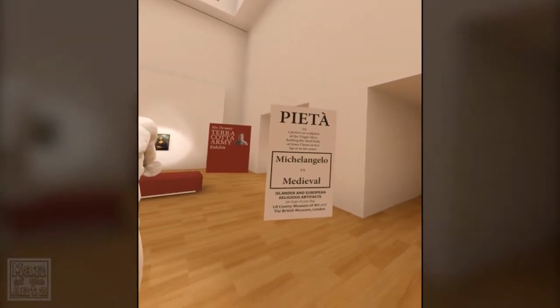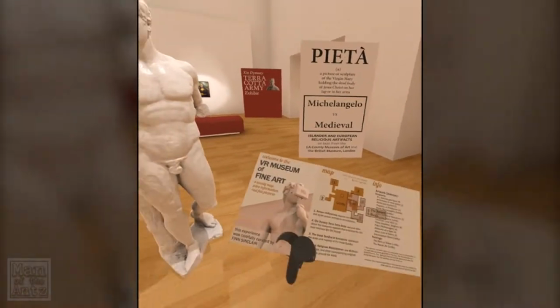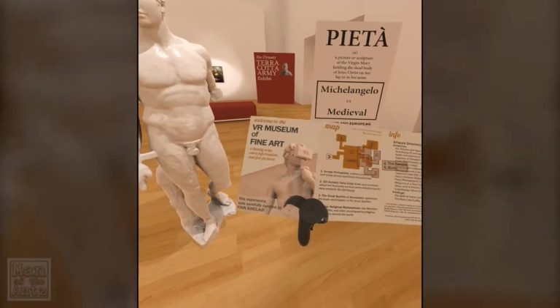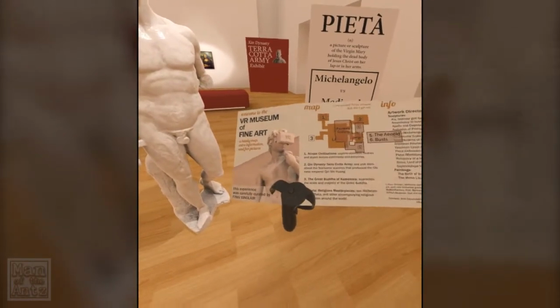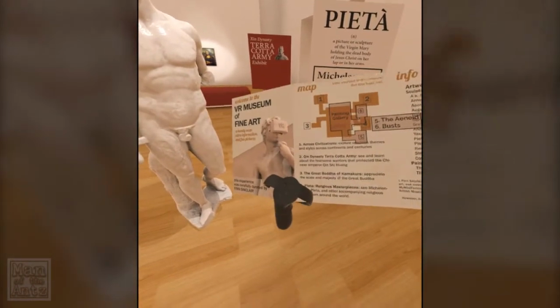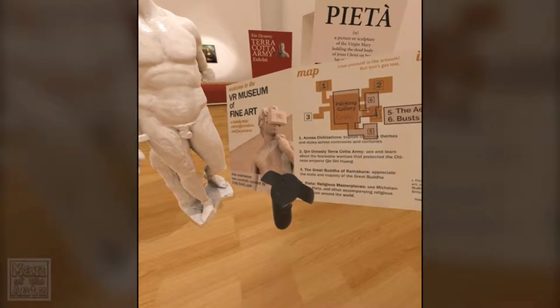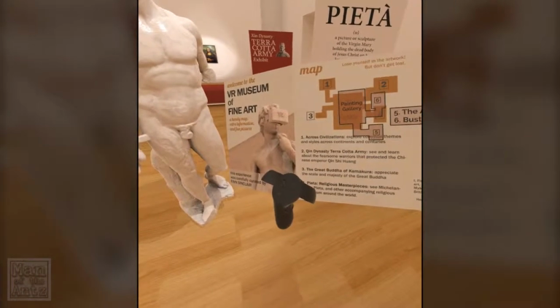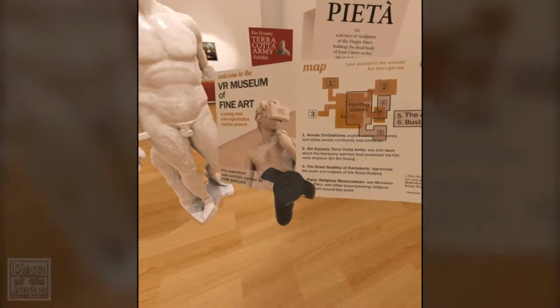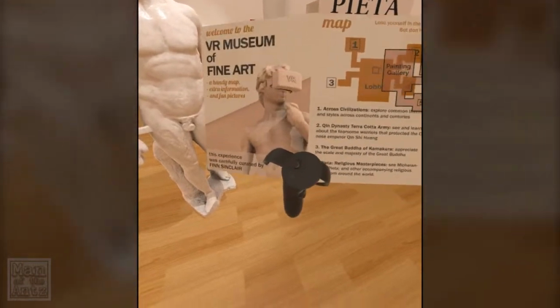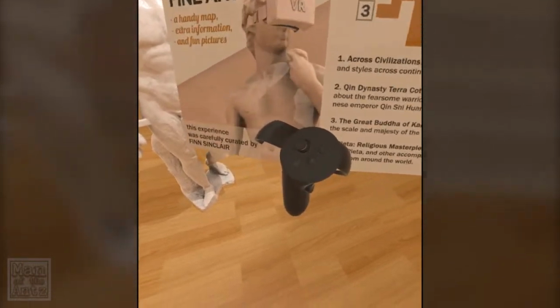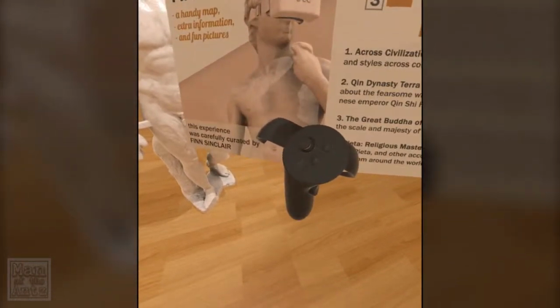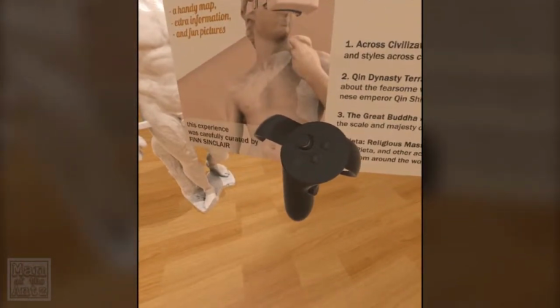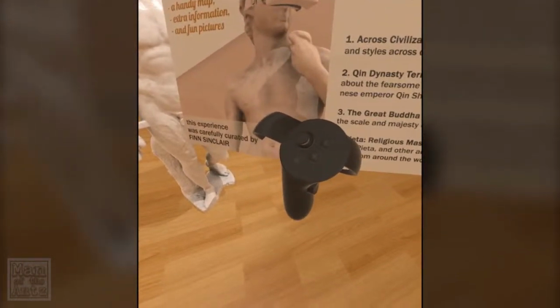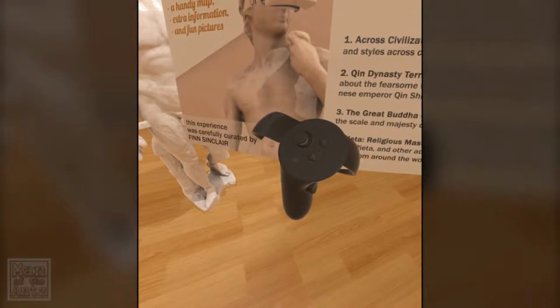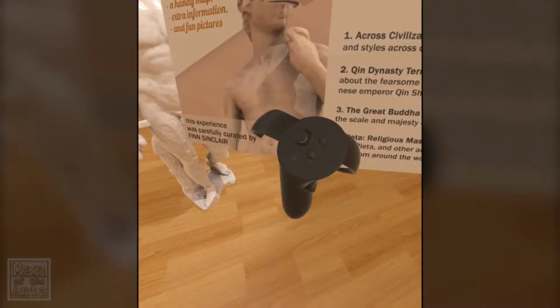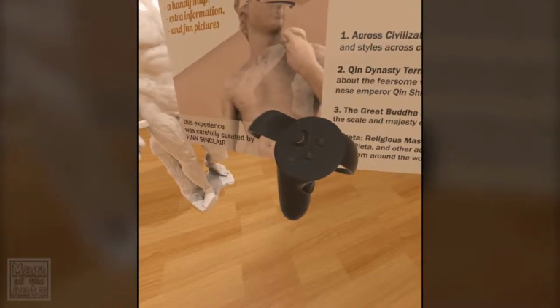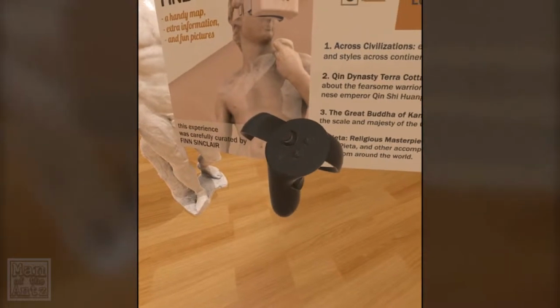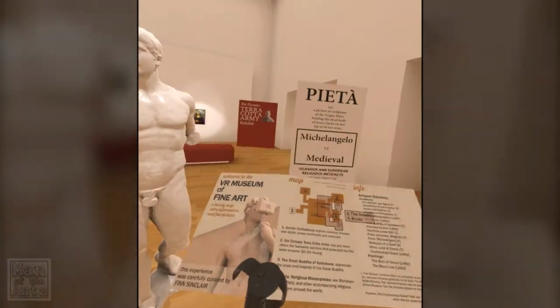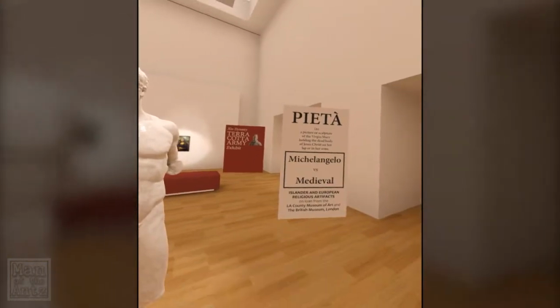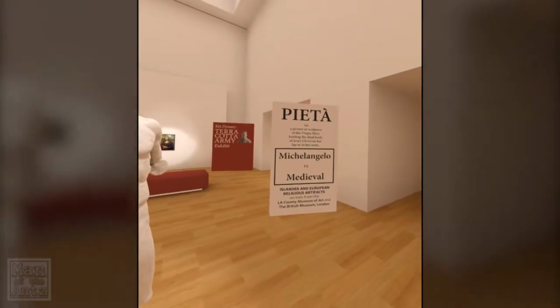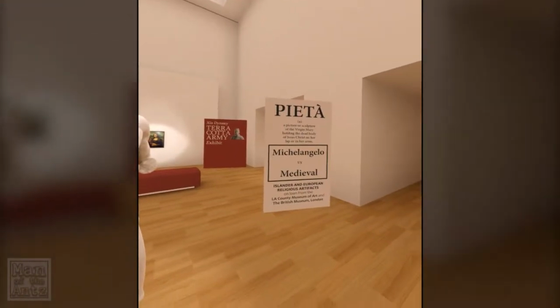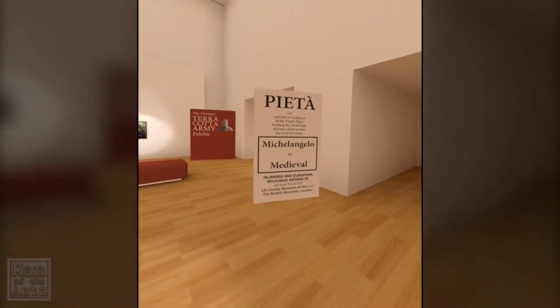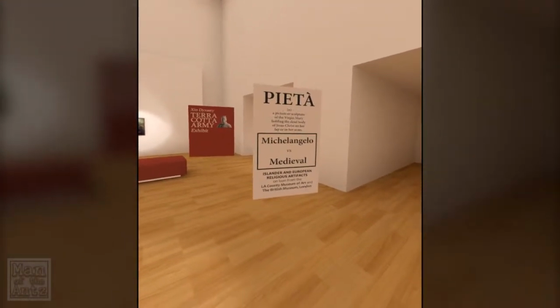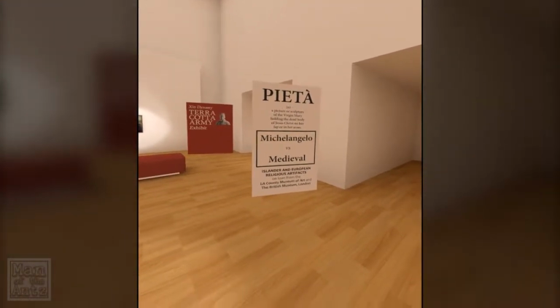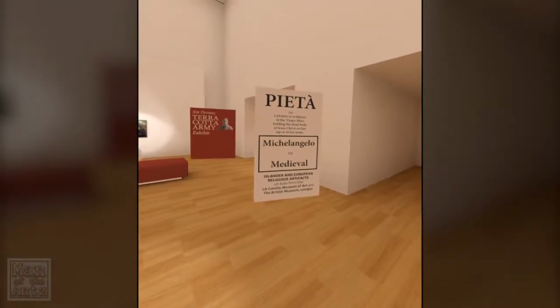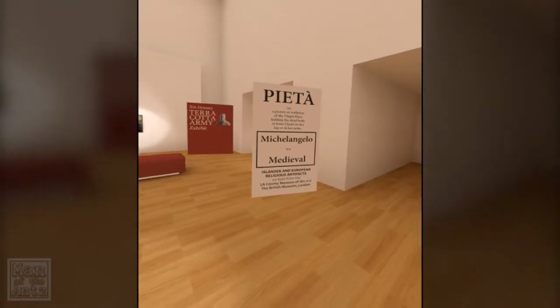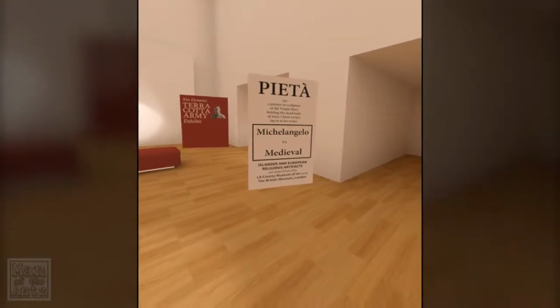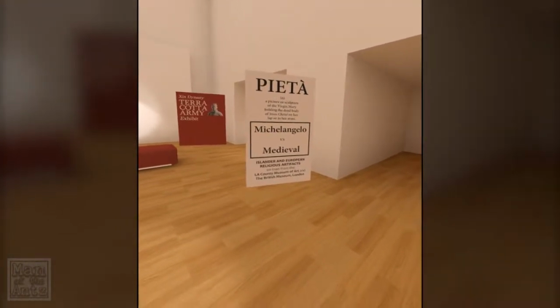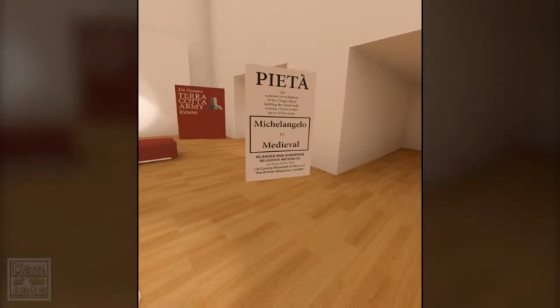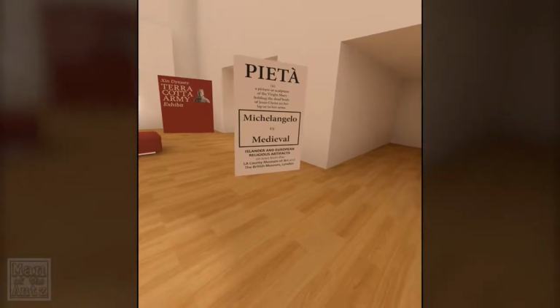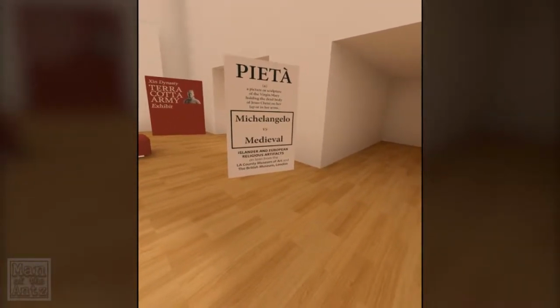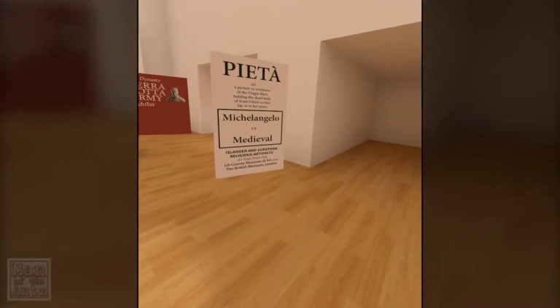Oh, it's Paietta — thought that was an L. Paietta. Michelangelo vs Medieval.